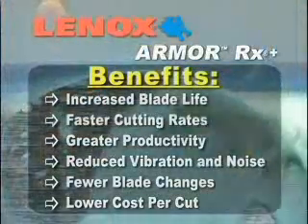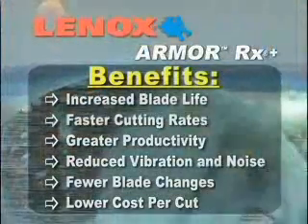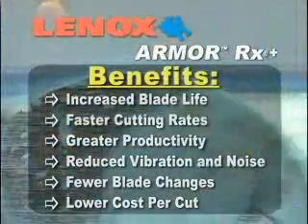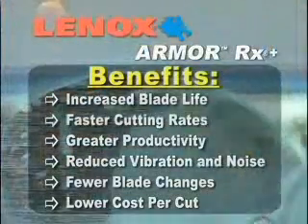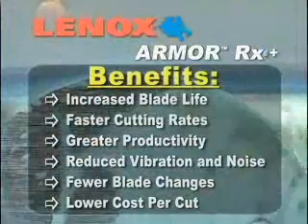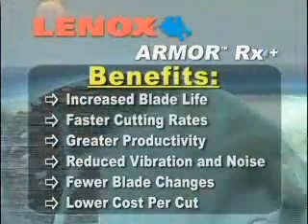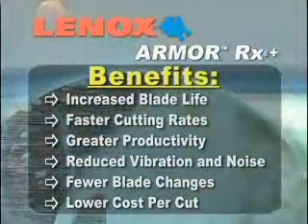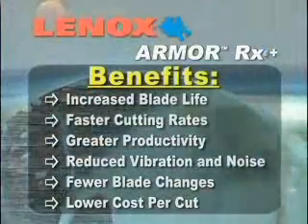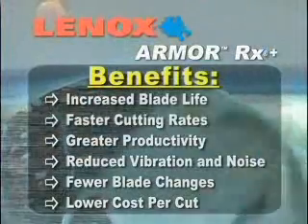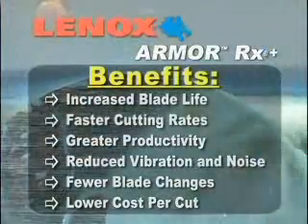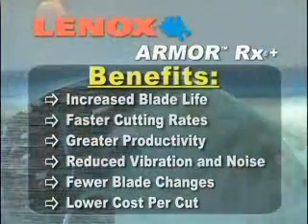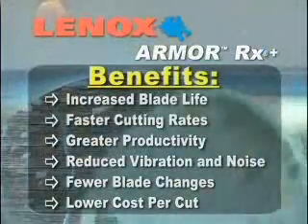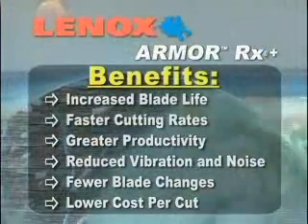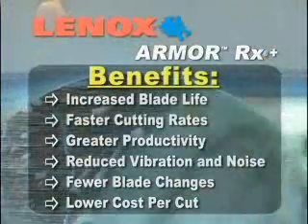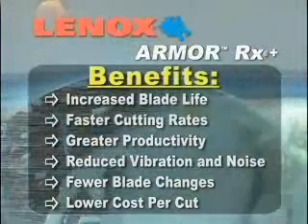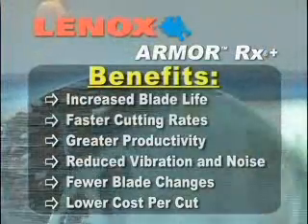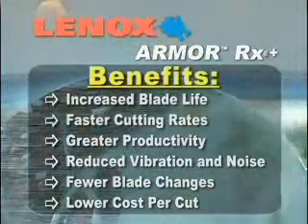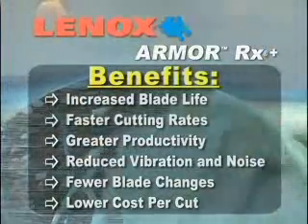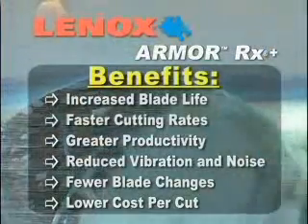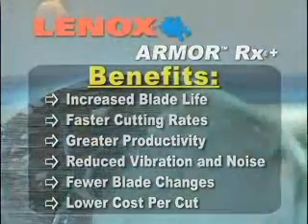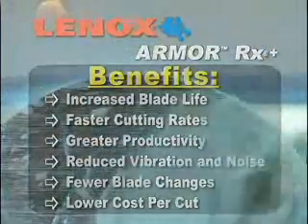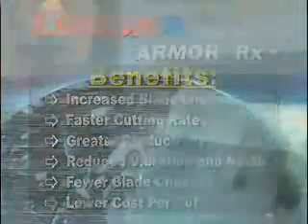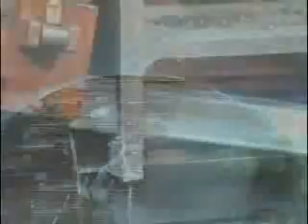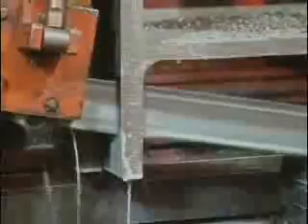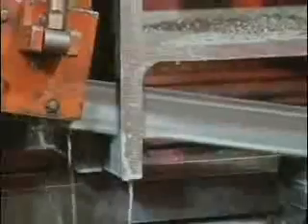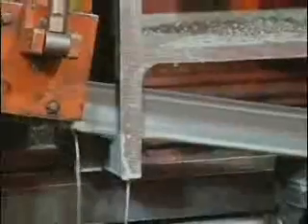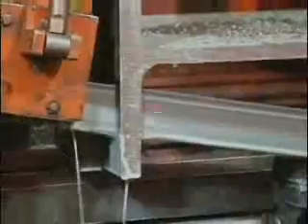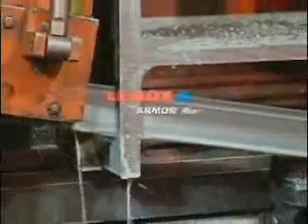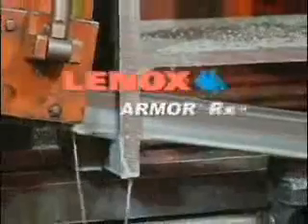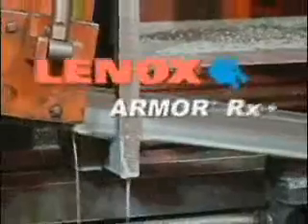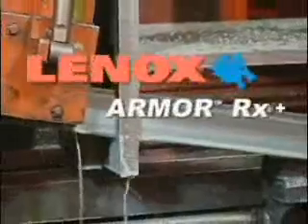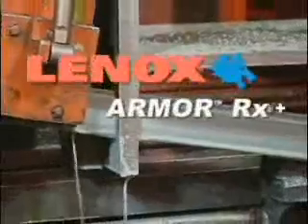The passion behind everything we make. Lennox Armor RX+. The game has changed again.